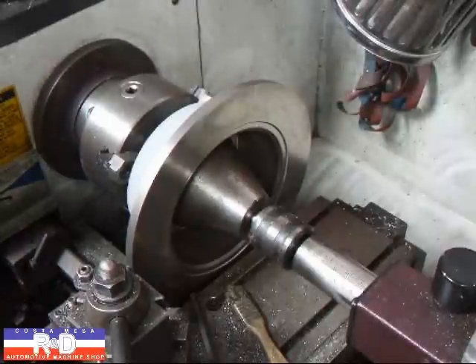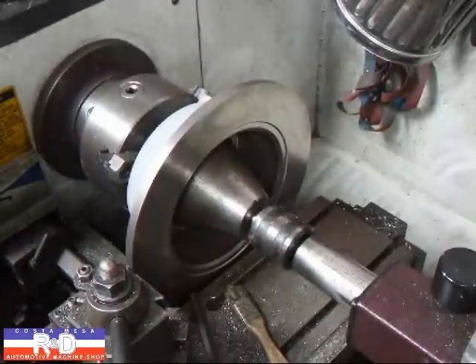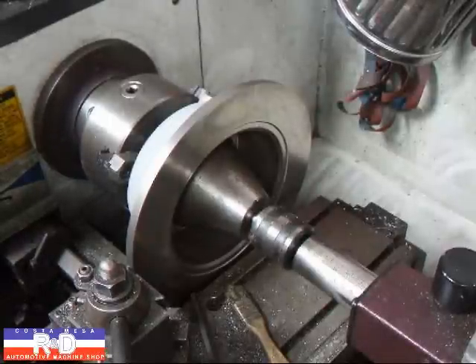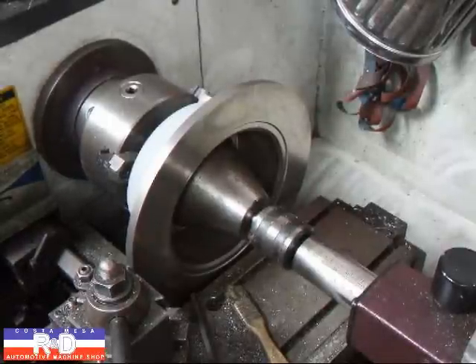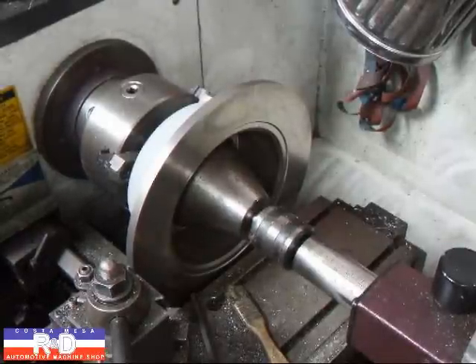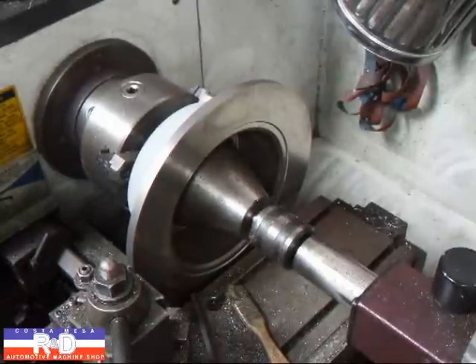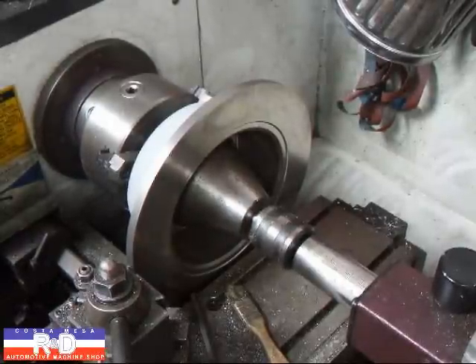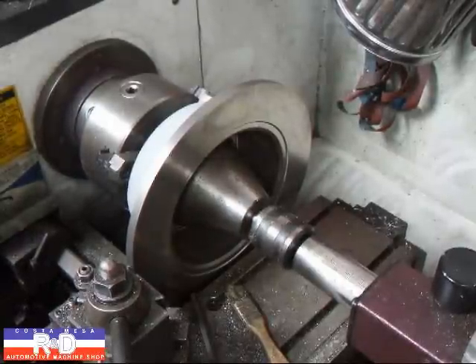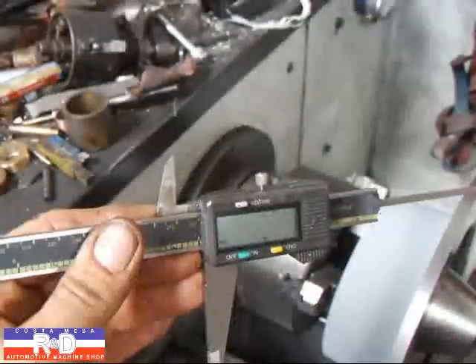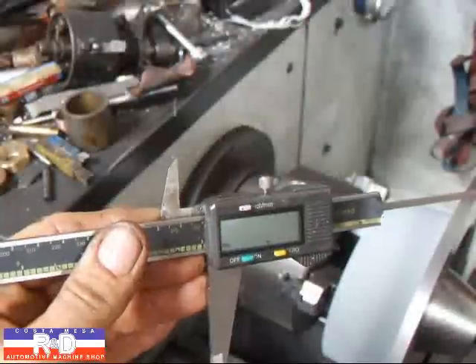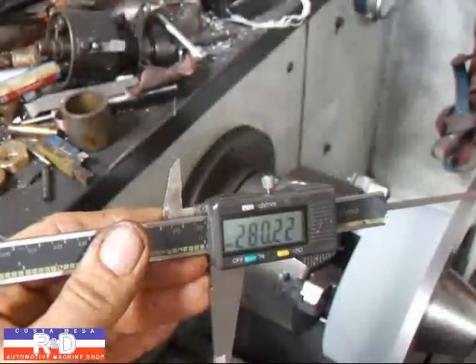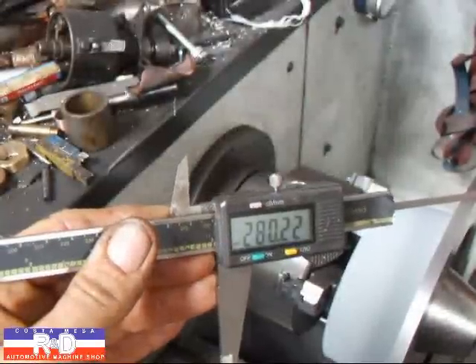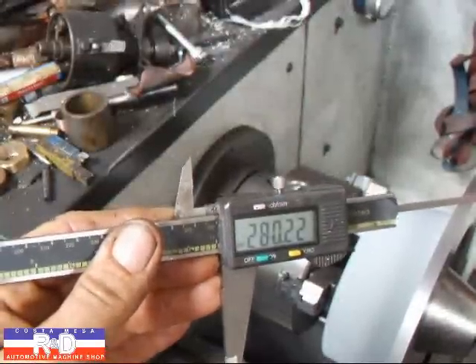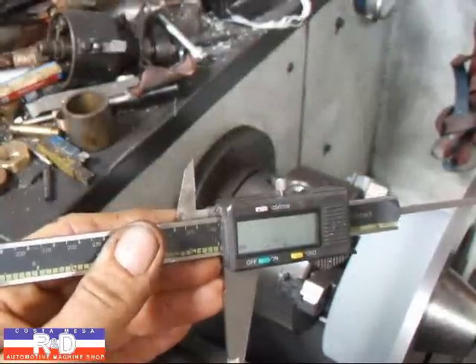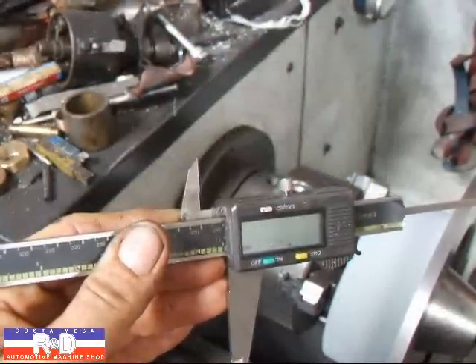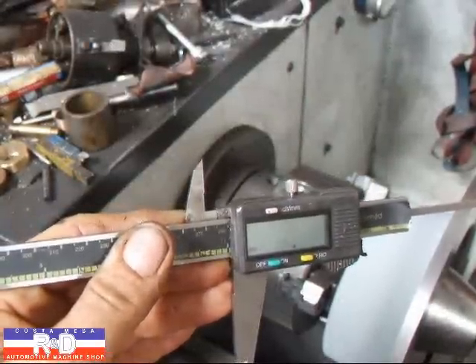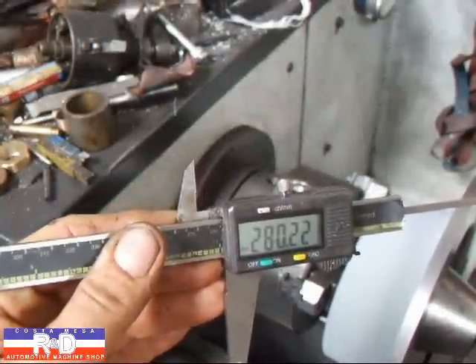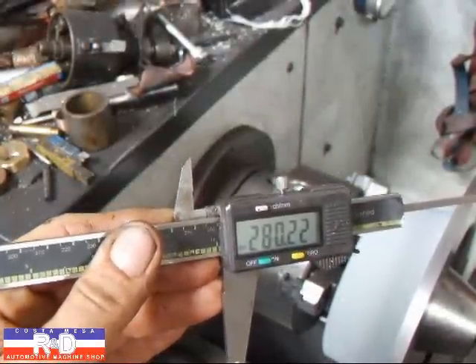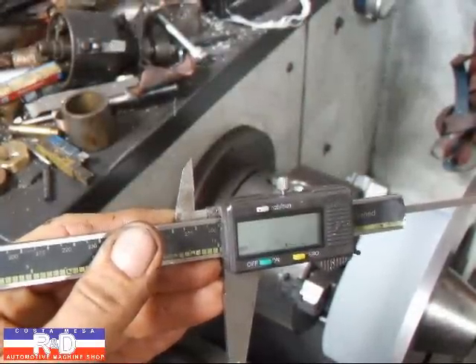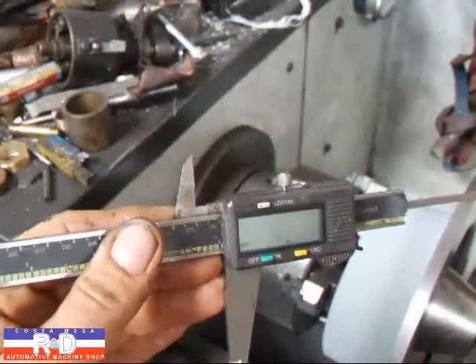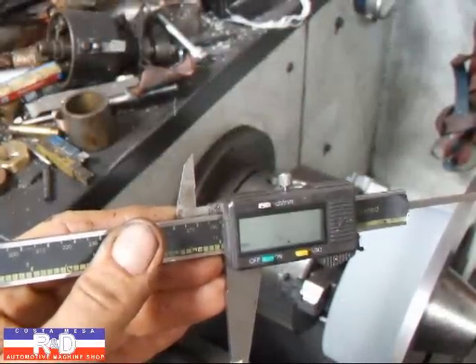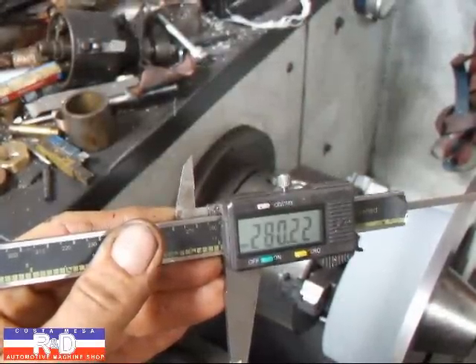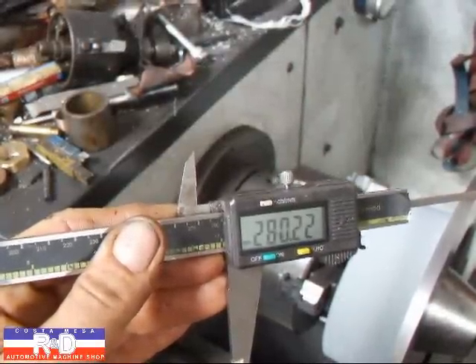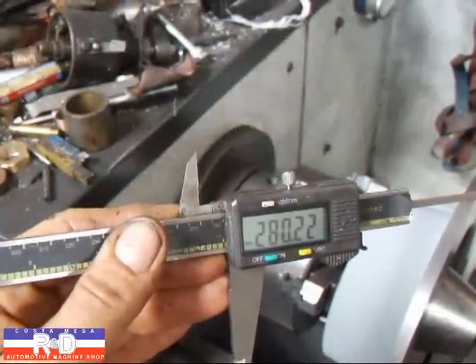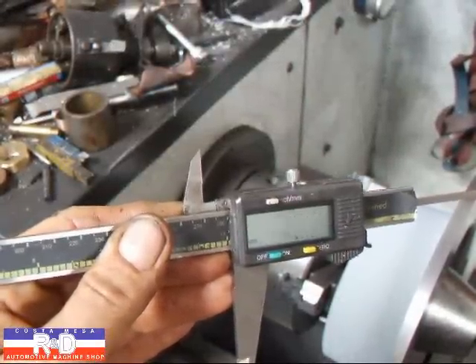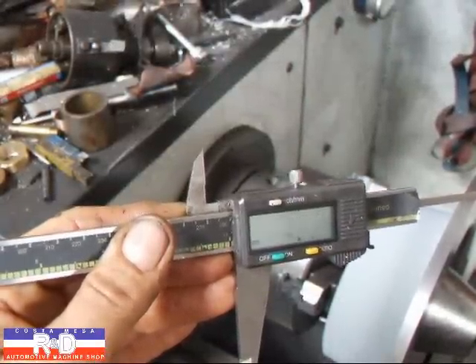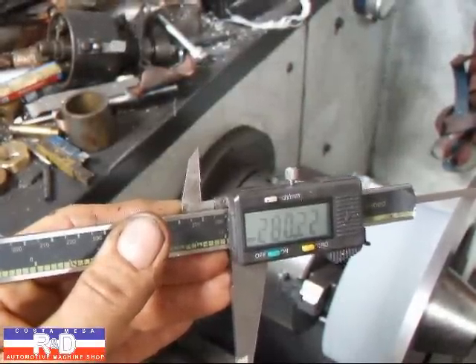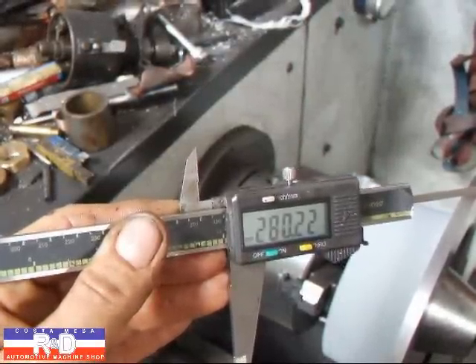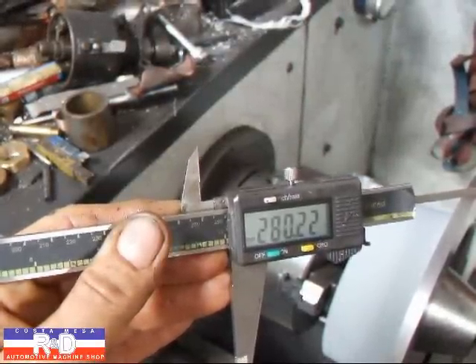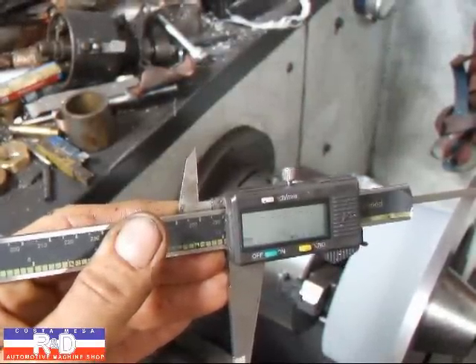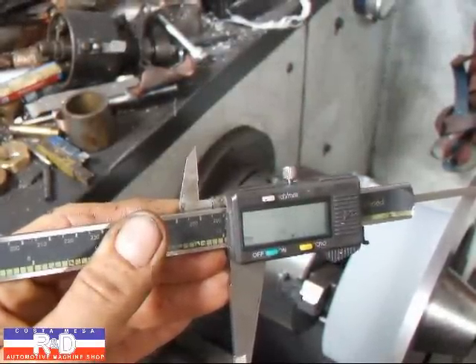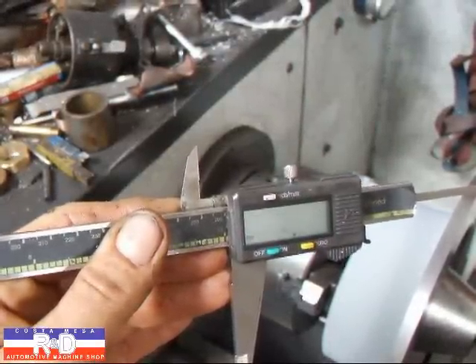Let's measure it and see what we've got. We're just about at 280. We've got about another 10,000 to take off.